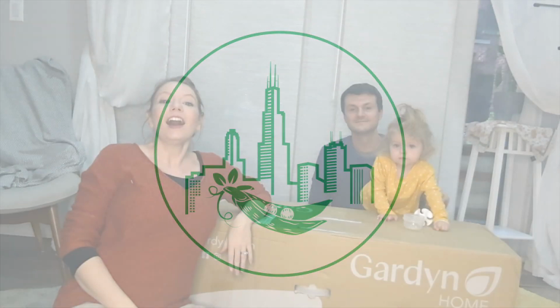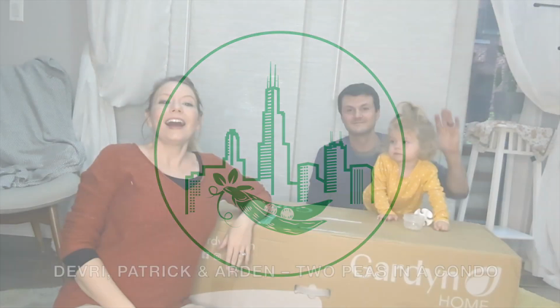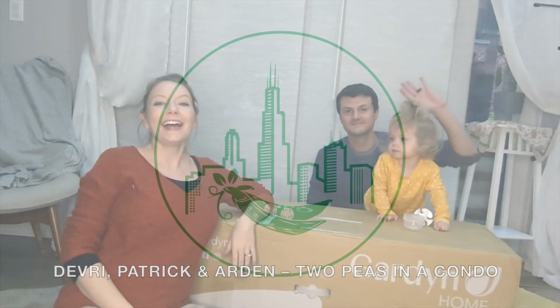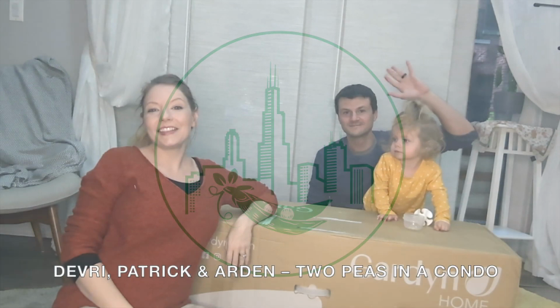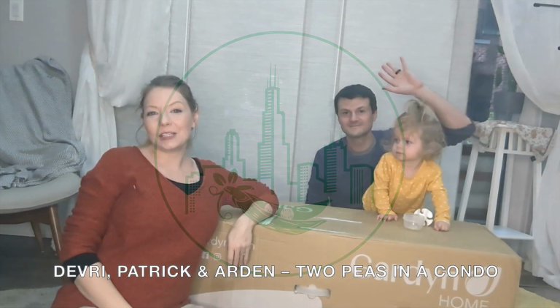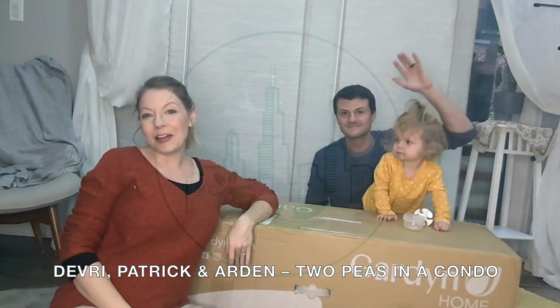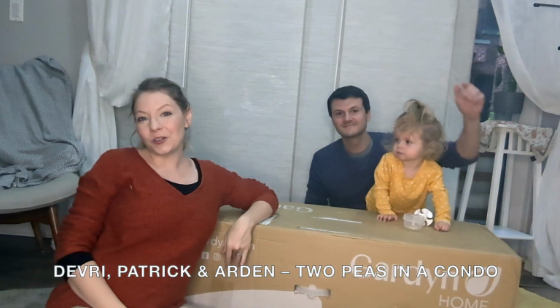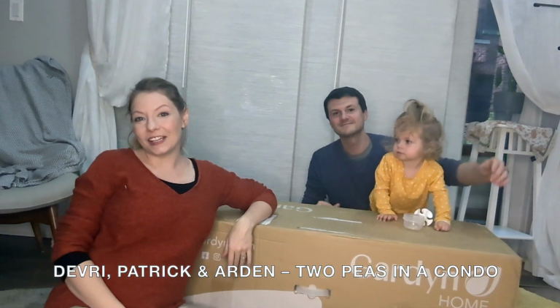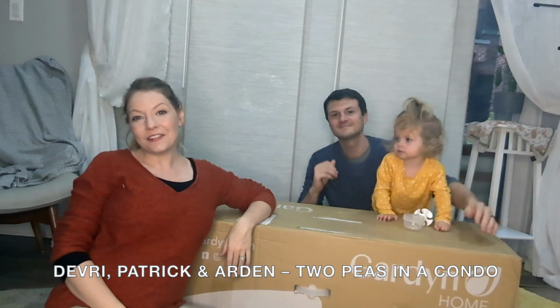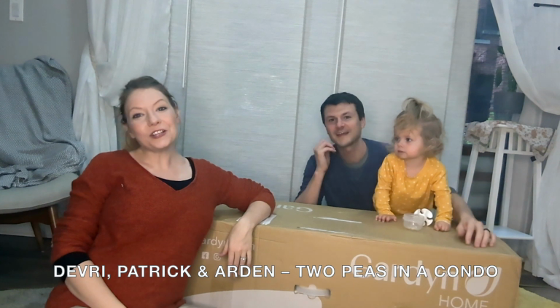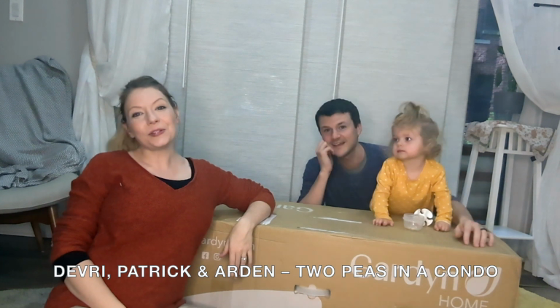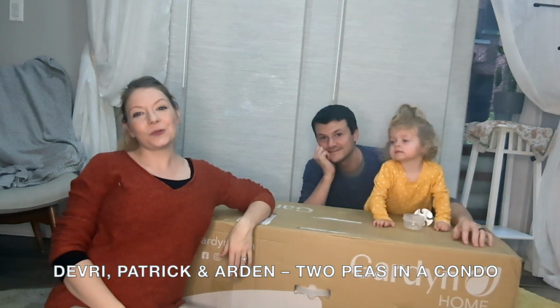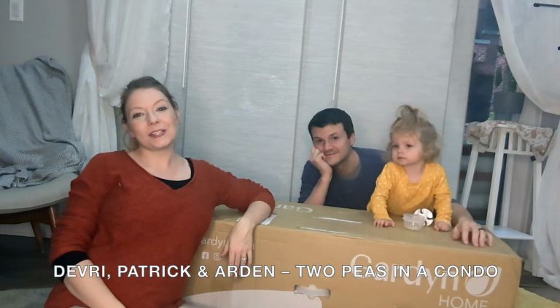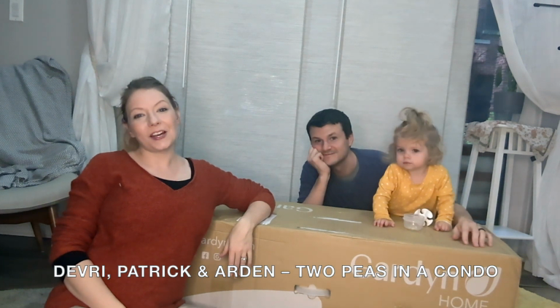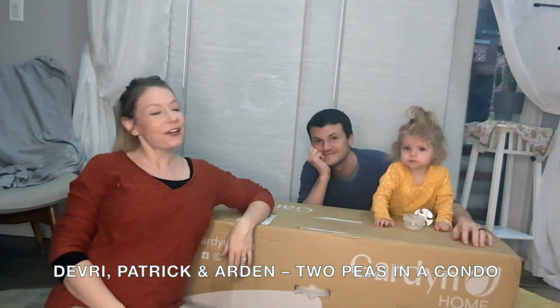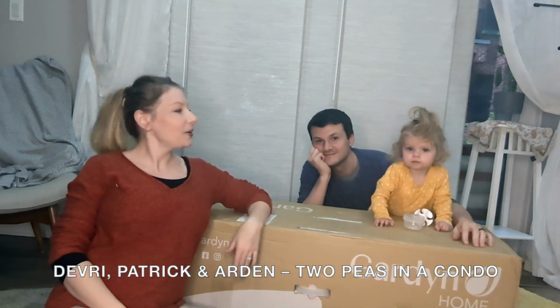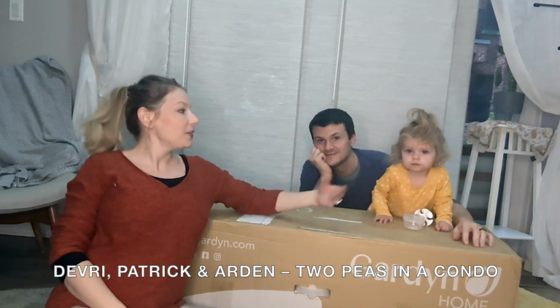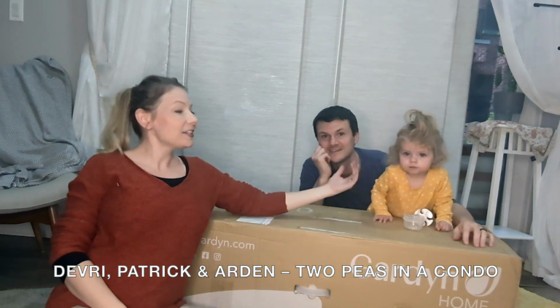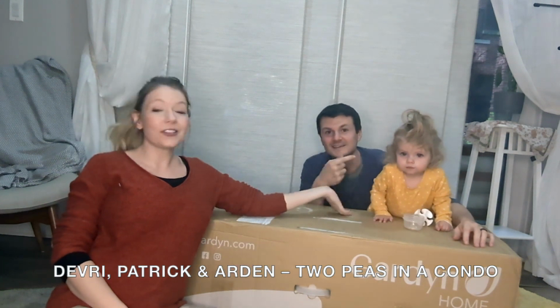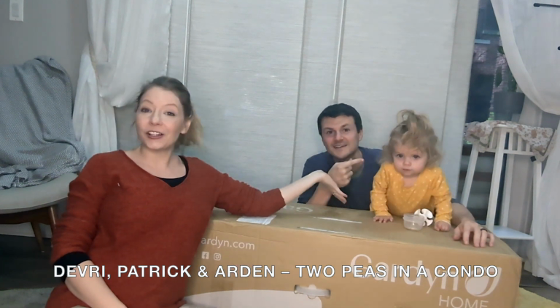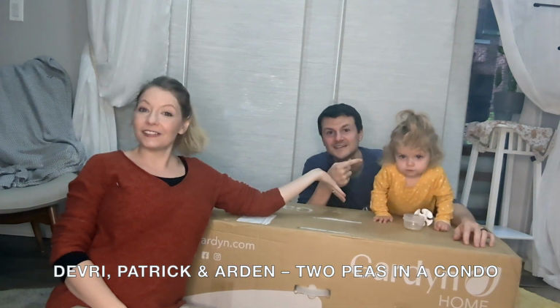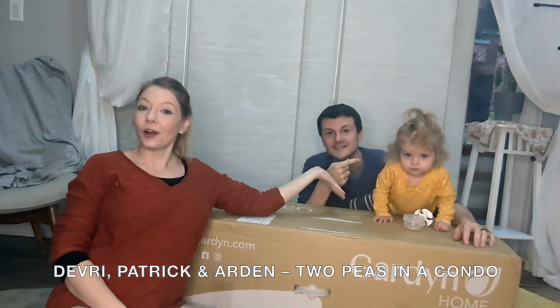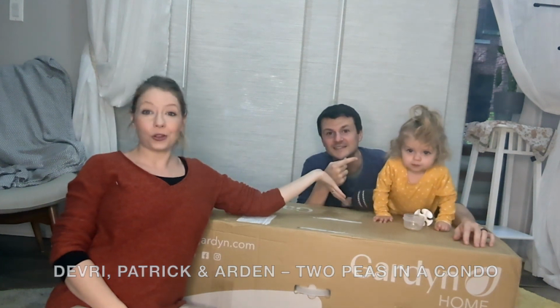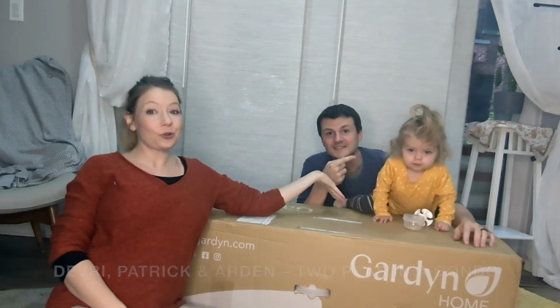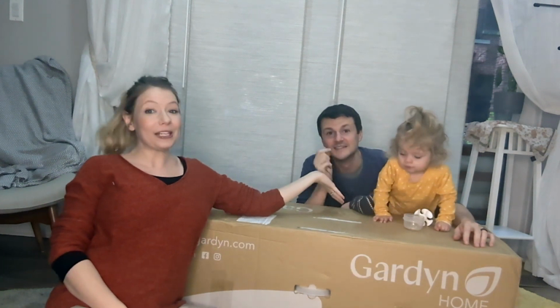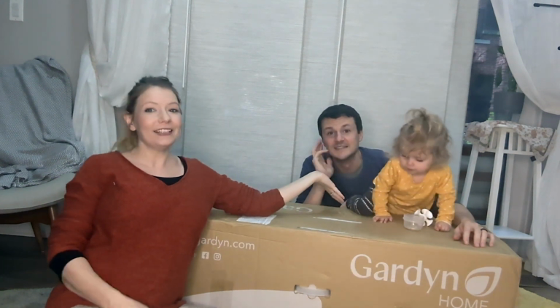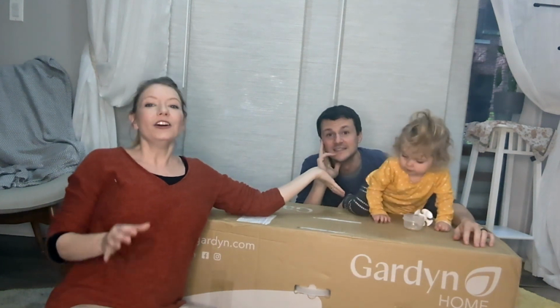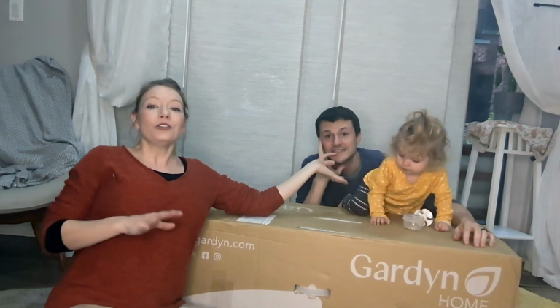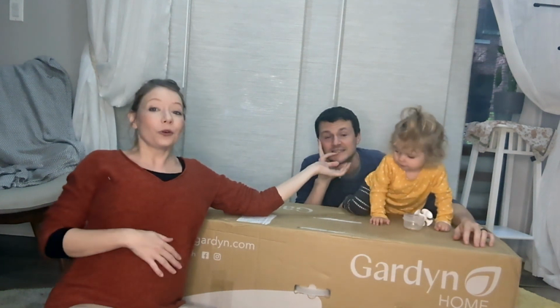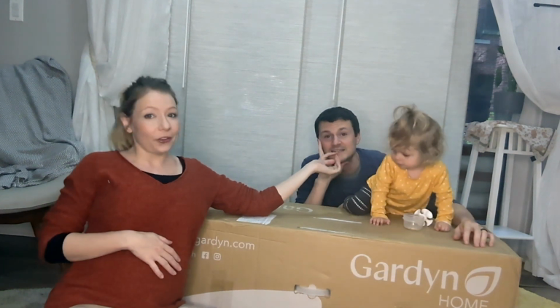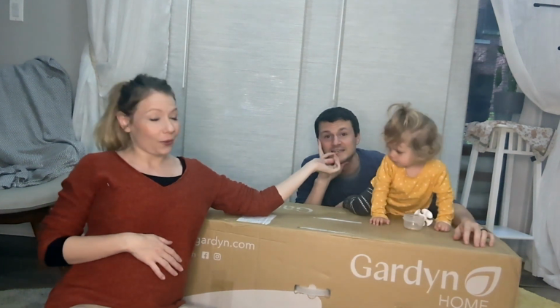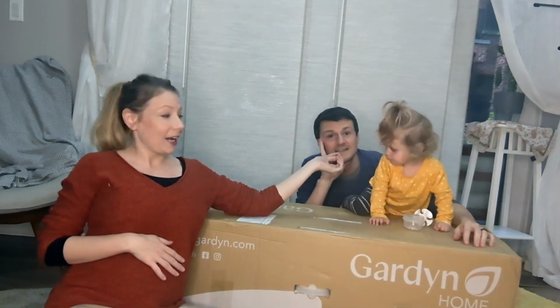Hi, this is Patrick and Devry with Two P's in a Condo. This is Arden, our third P, fourth on the way.